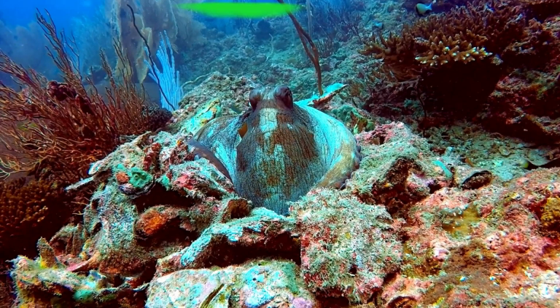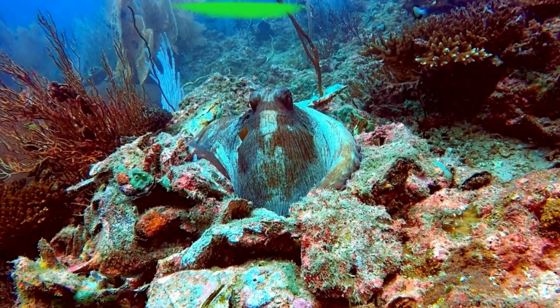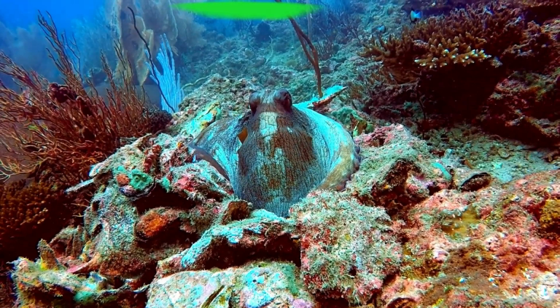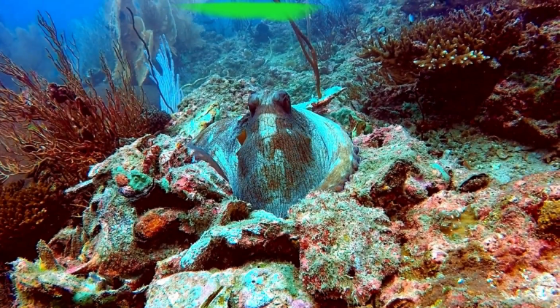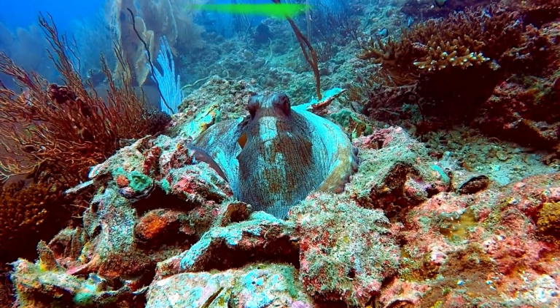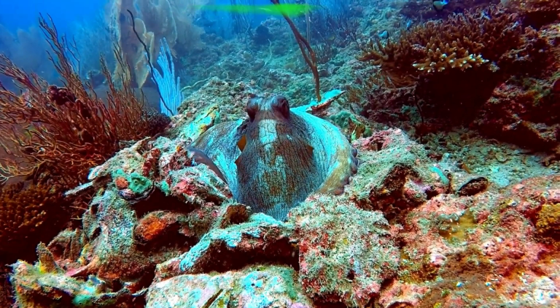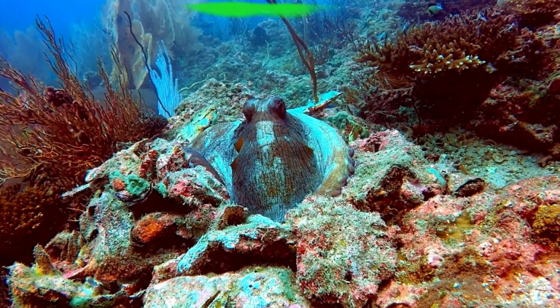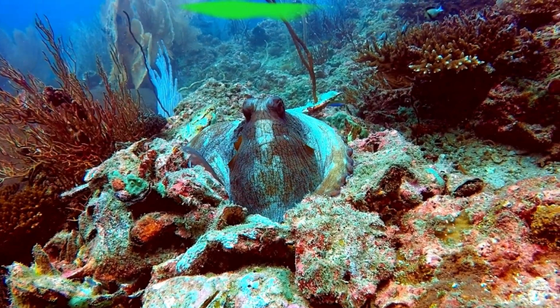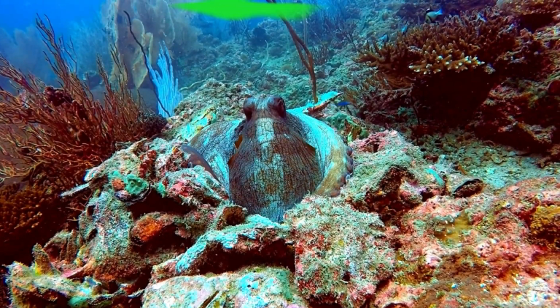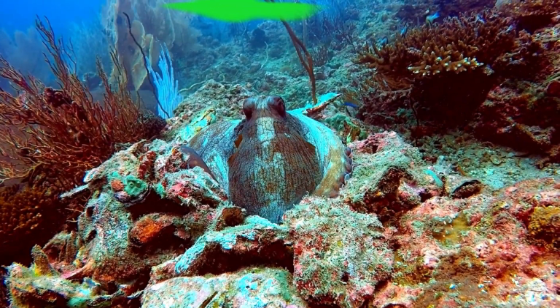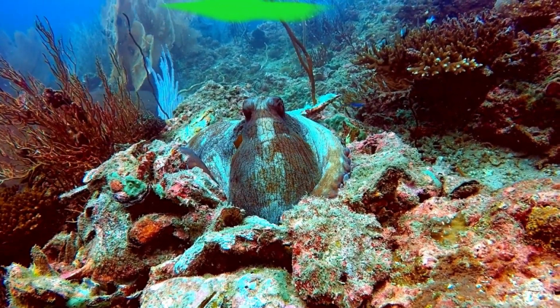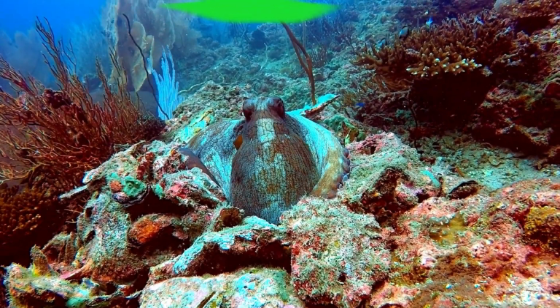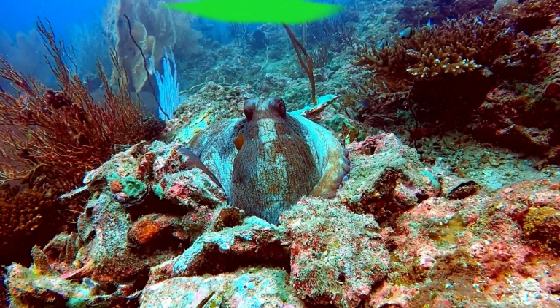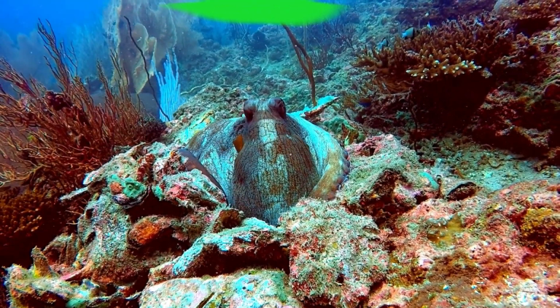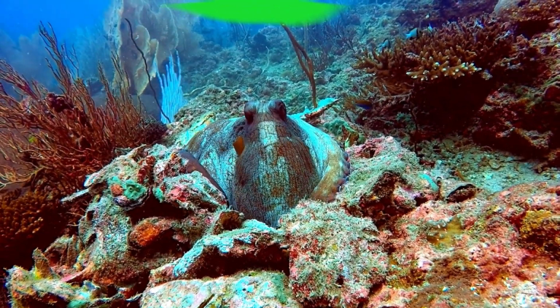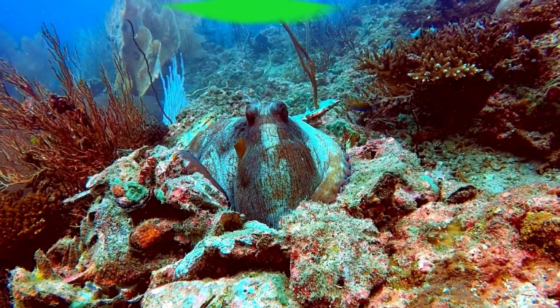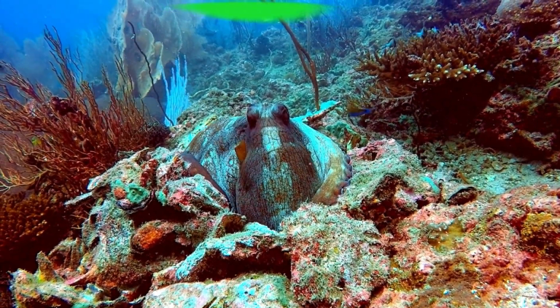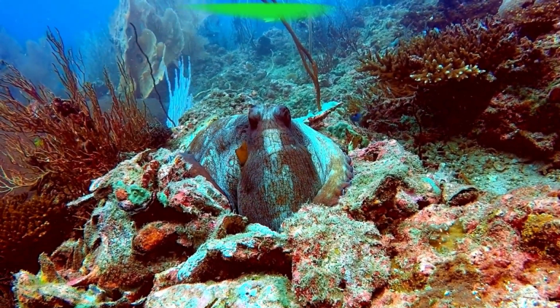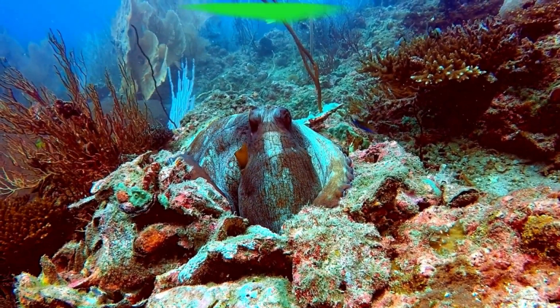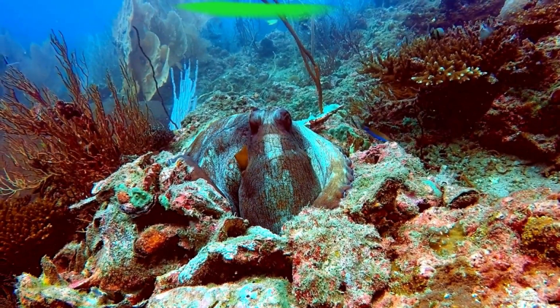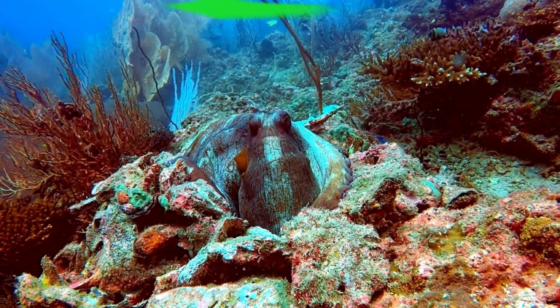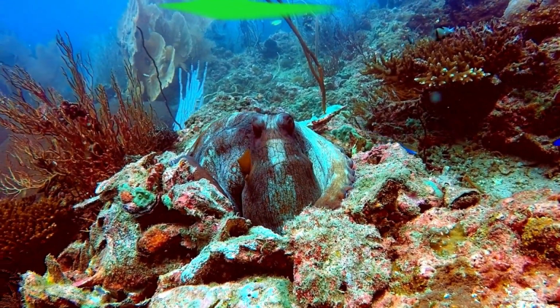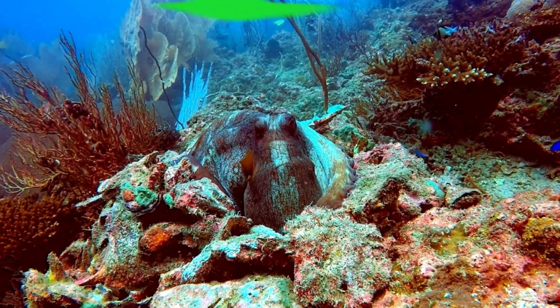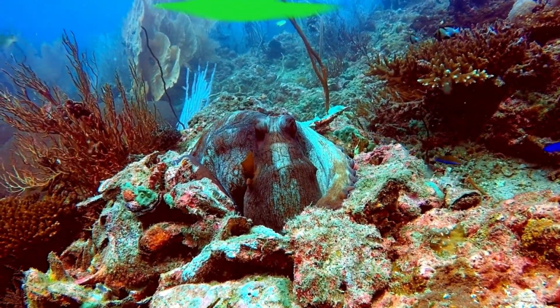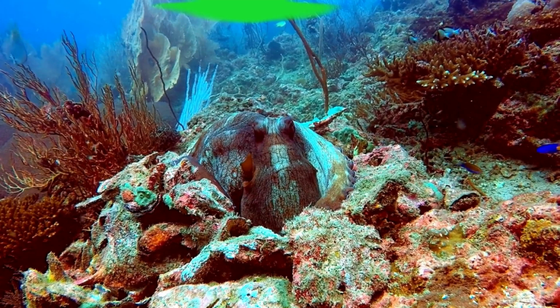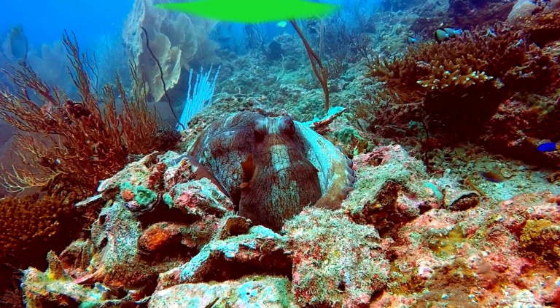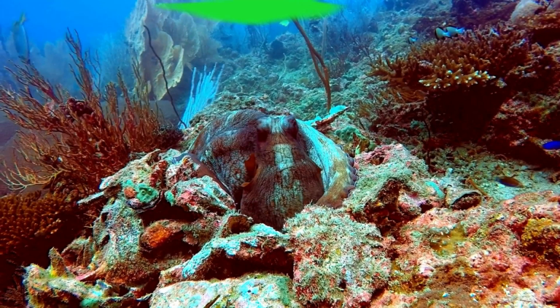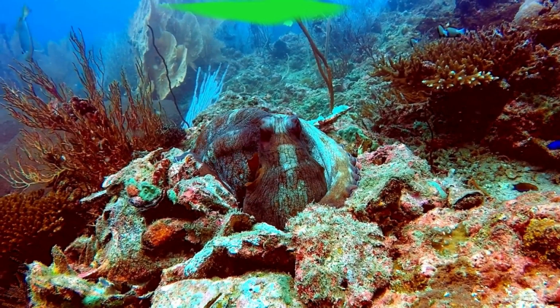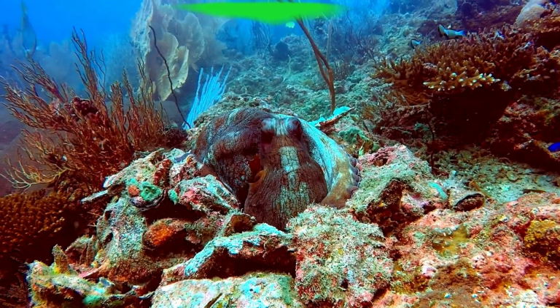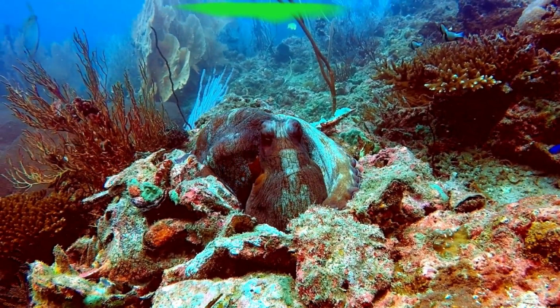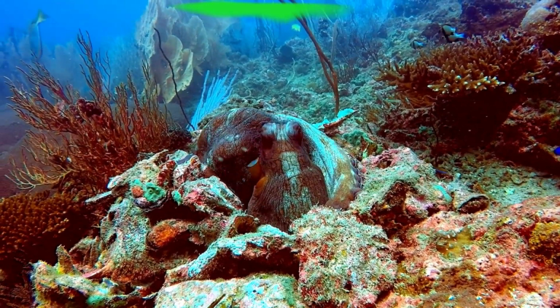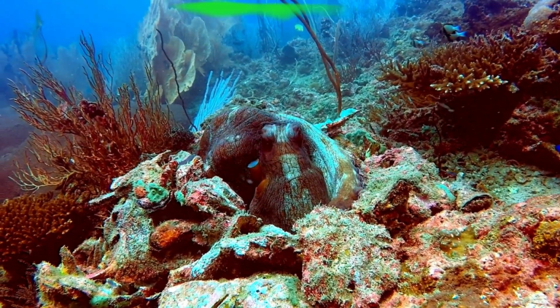Octopuses live in oceans all over the world, usually hiding in rocky crevices, coral reefs, or the sandy sea floor.